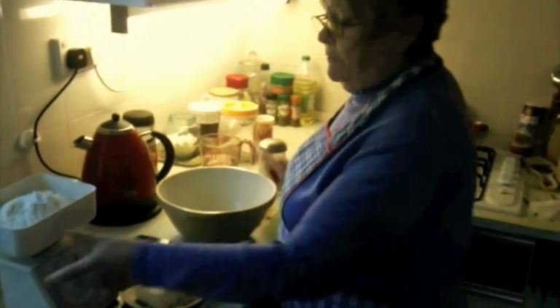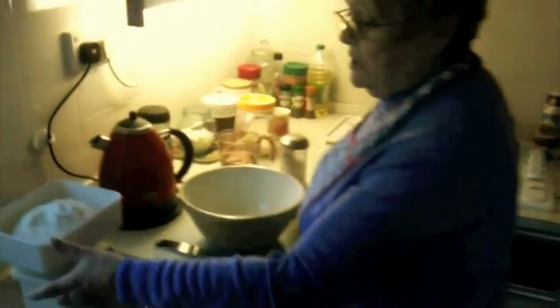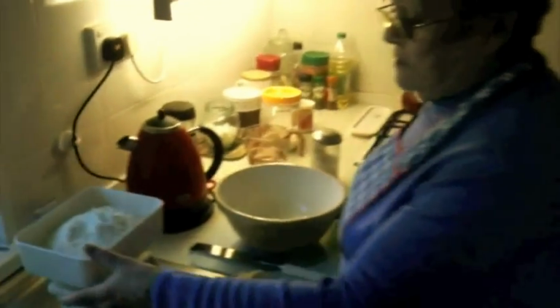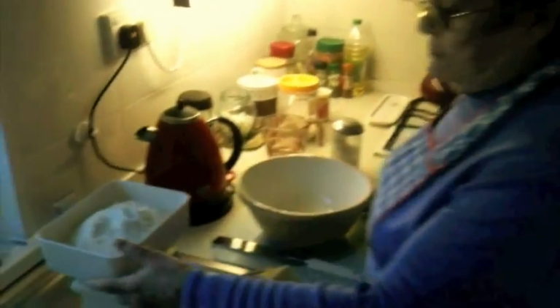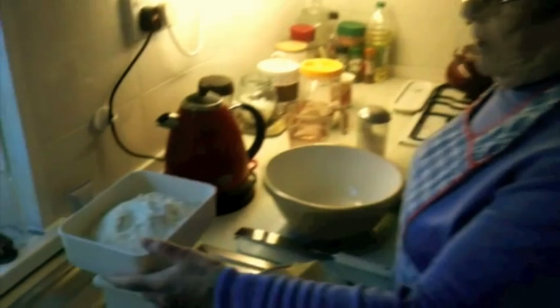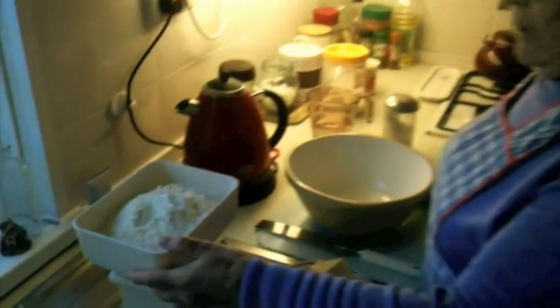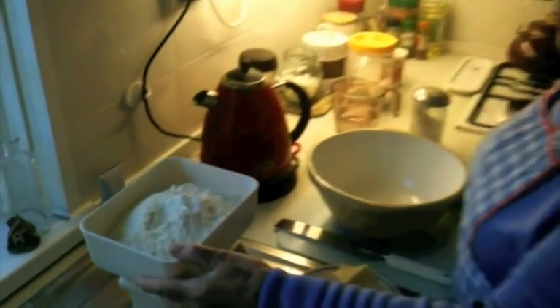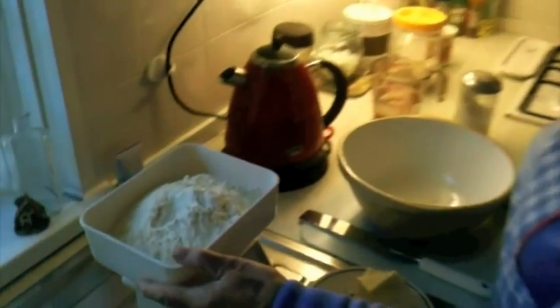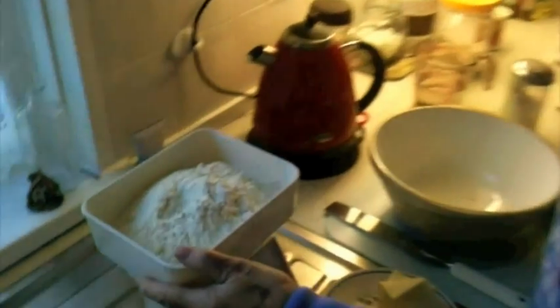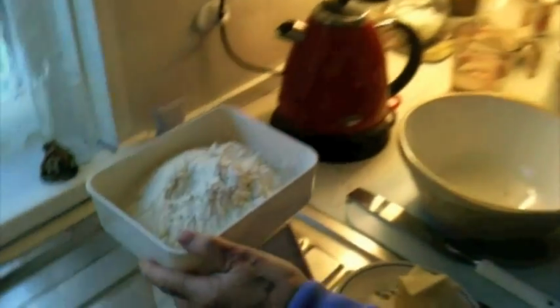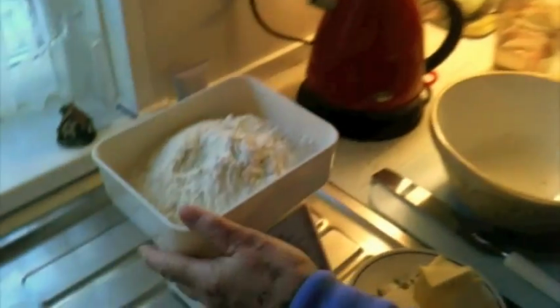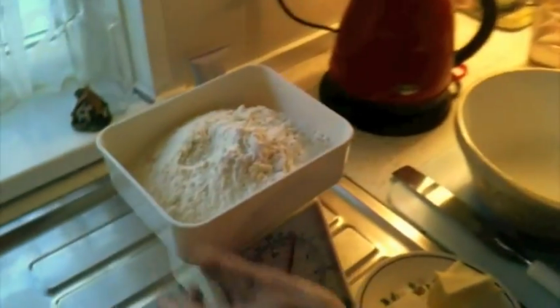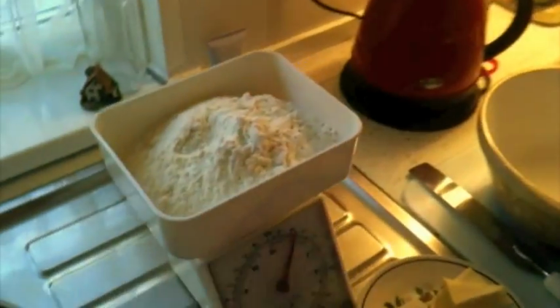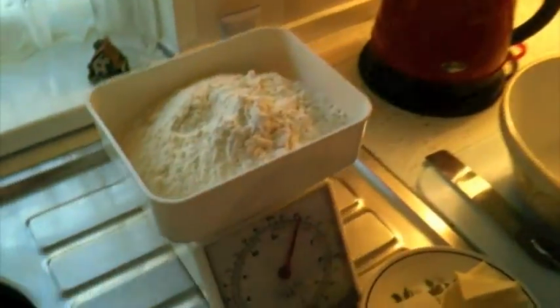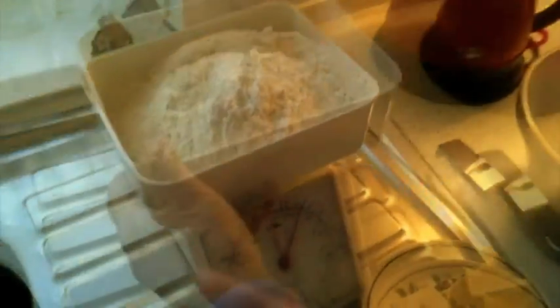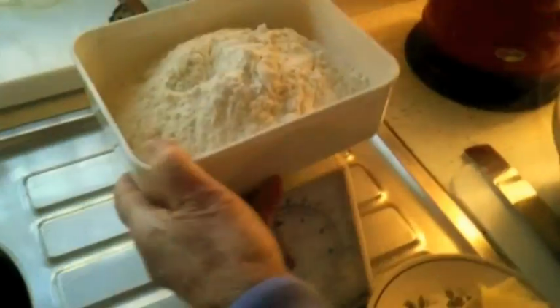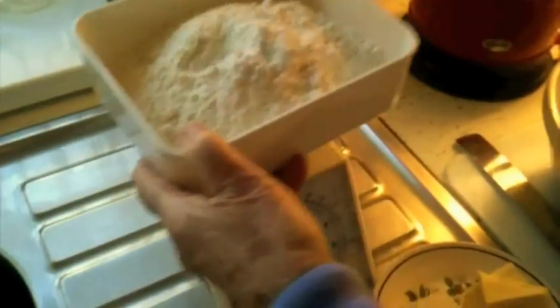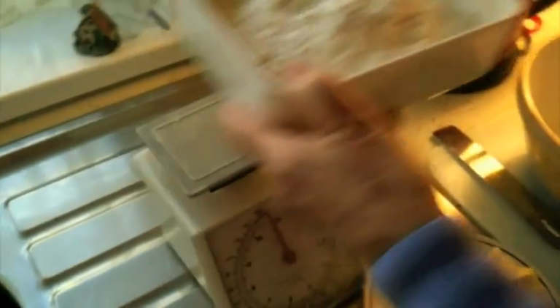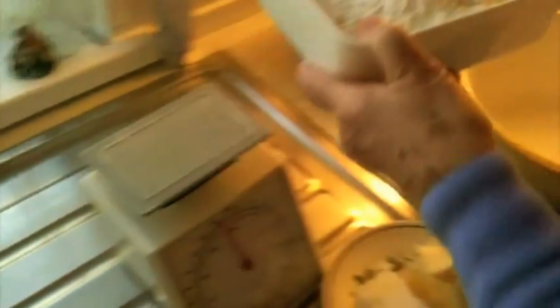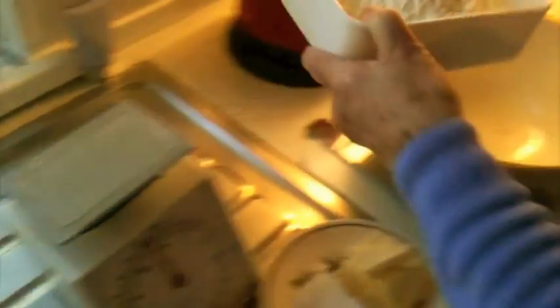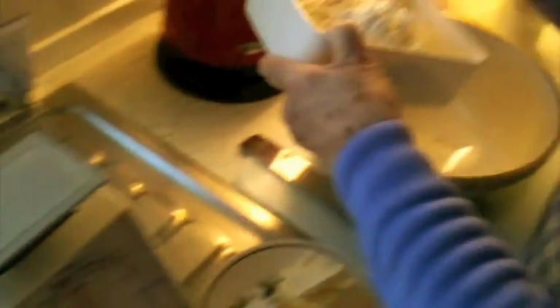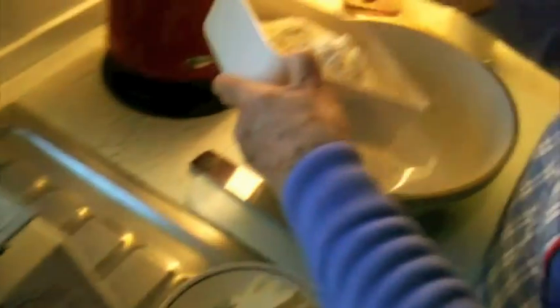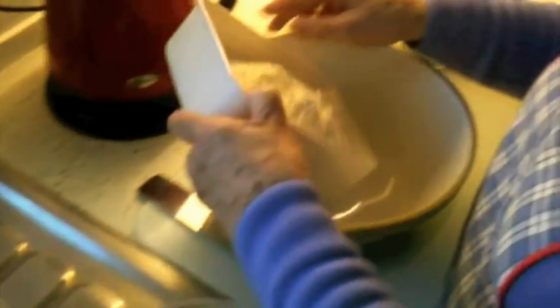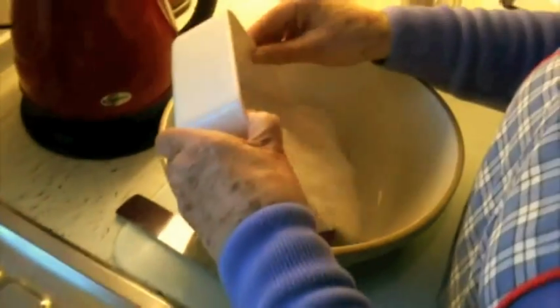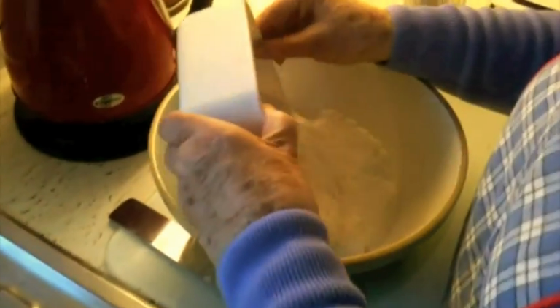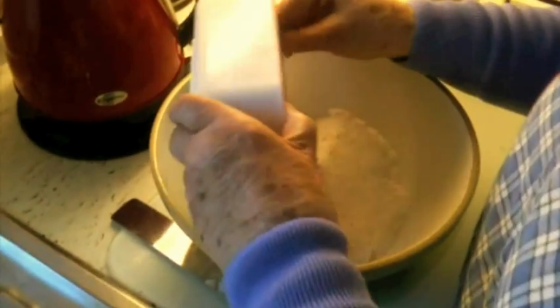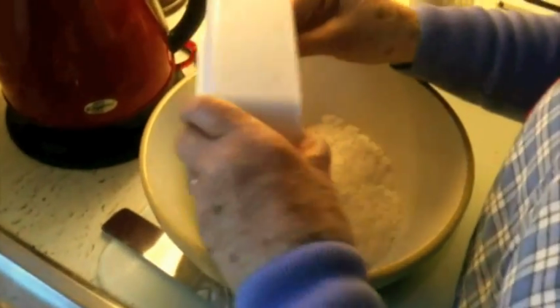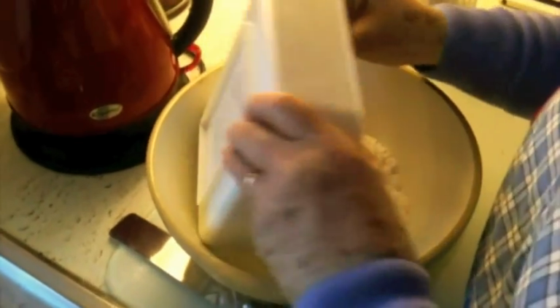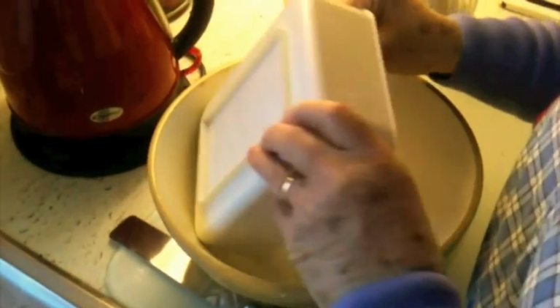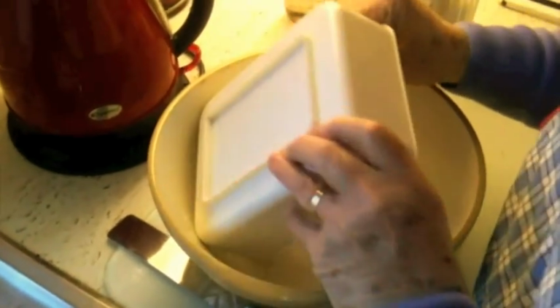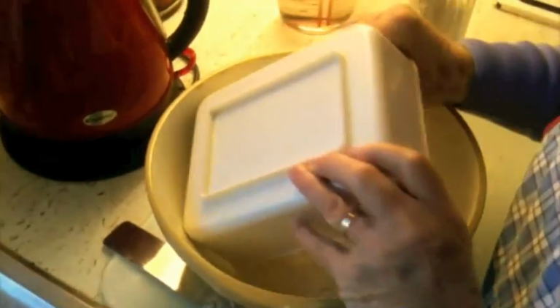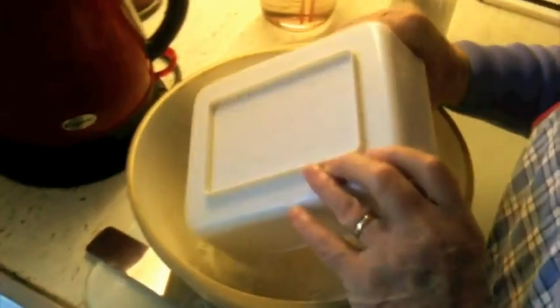This is a pound of flour. You don't have to sieve it or anything, just put it into your bowl.